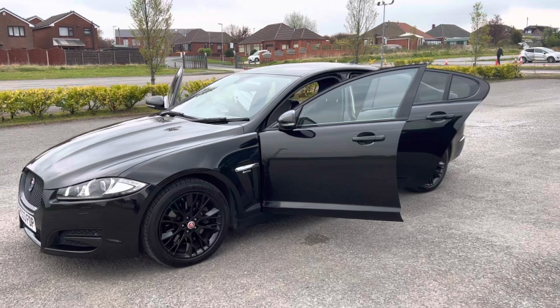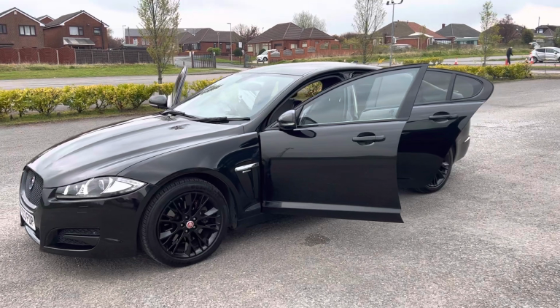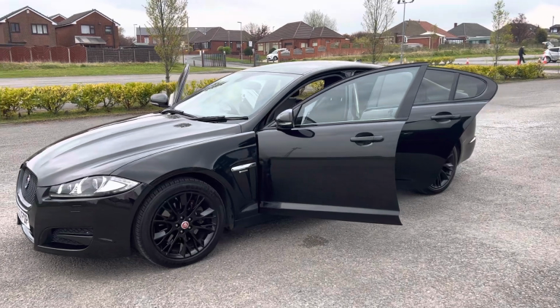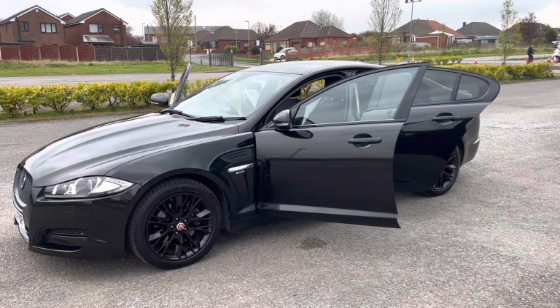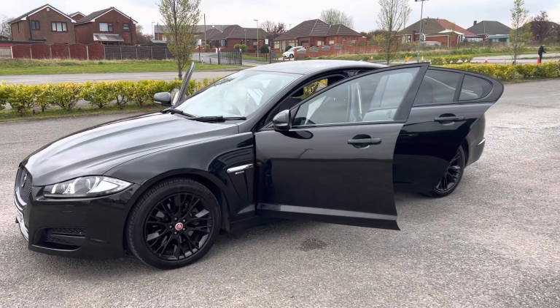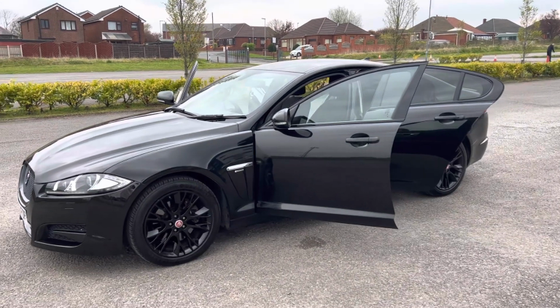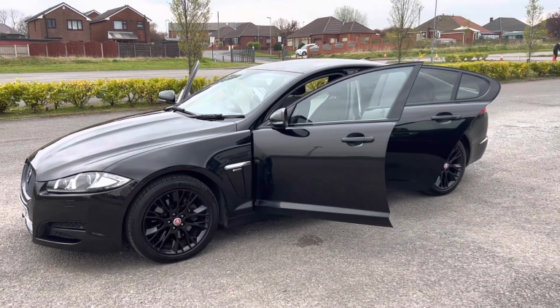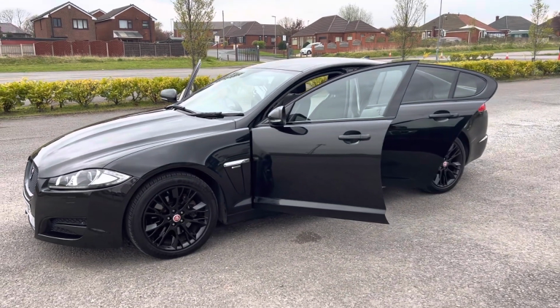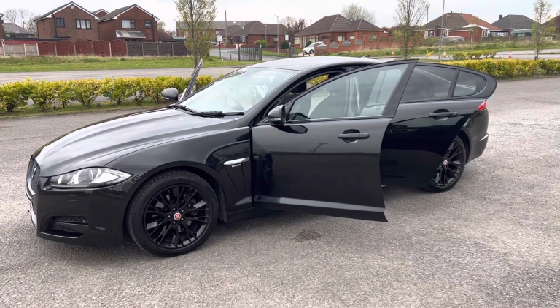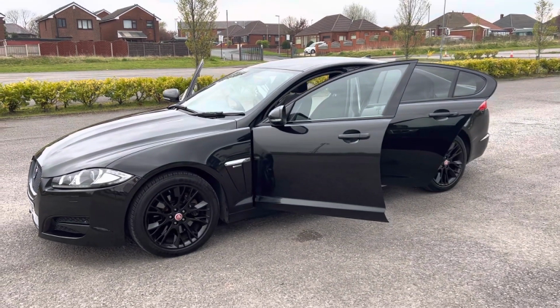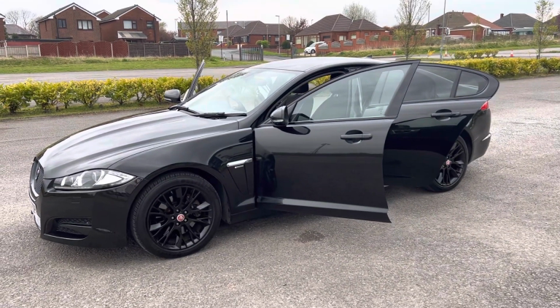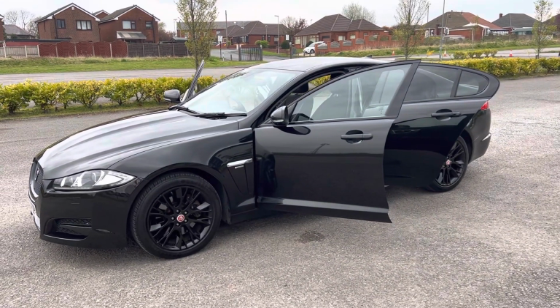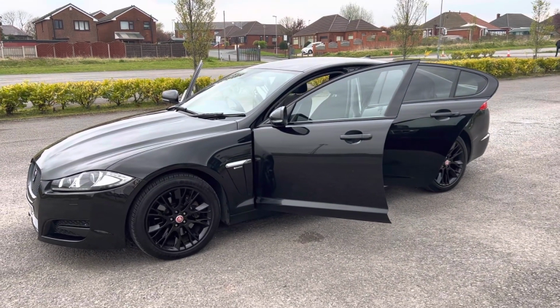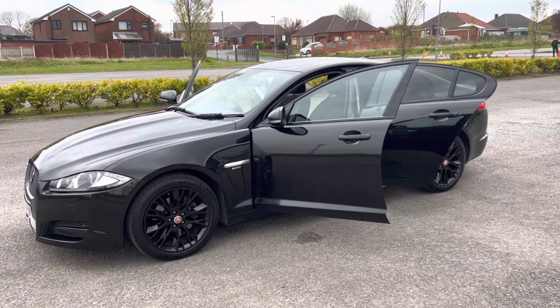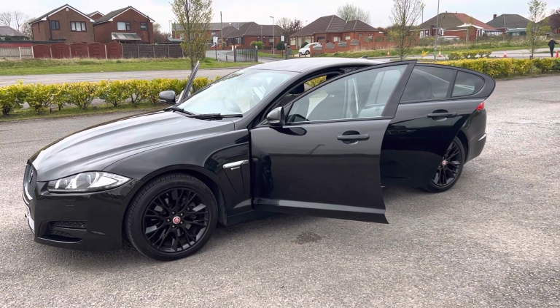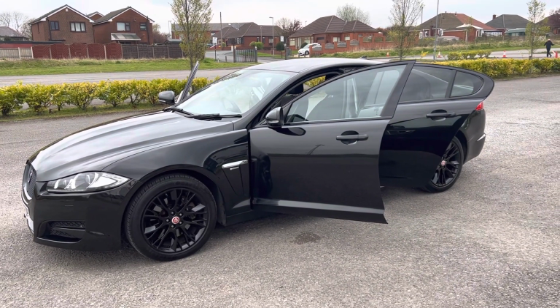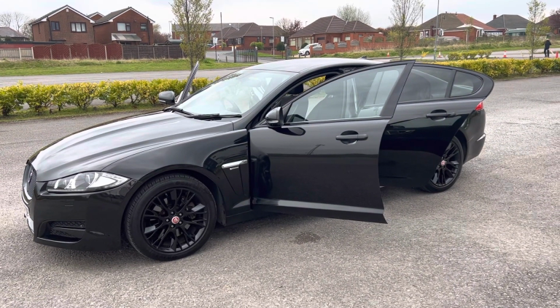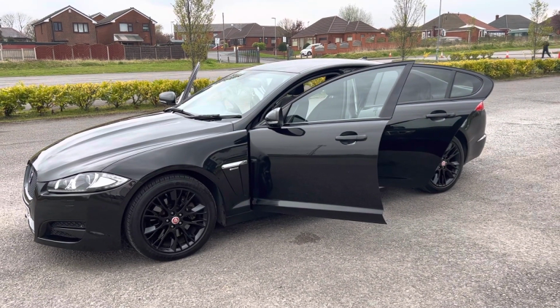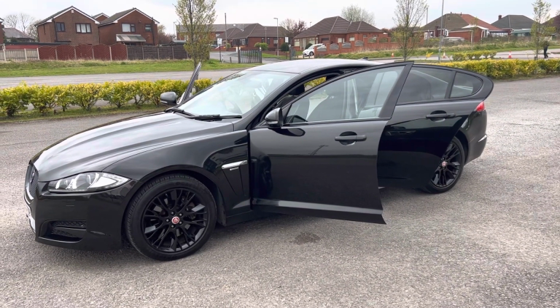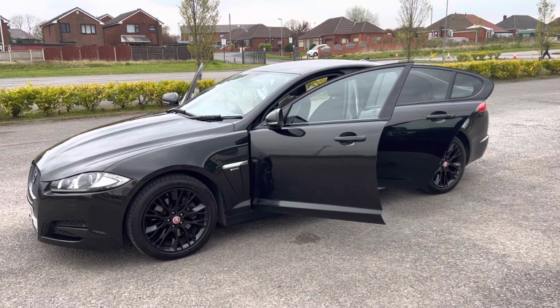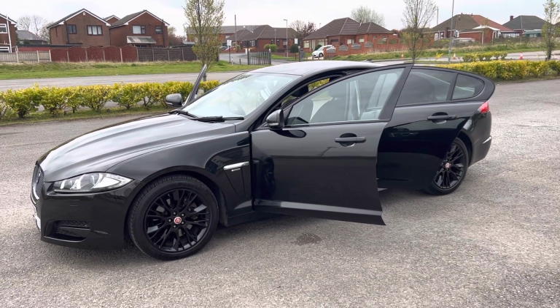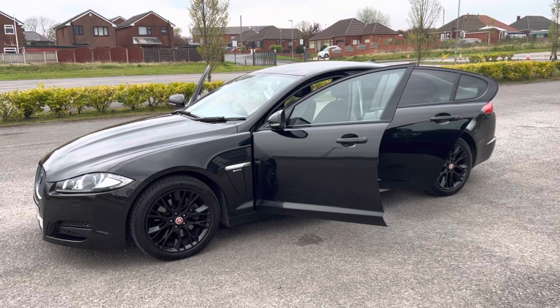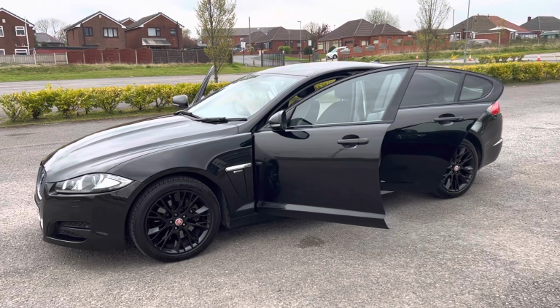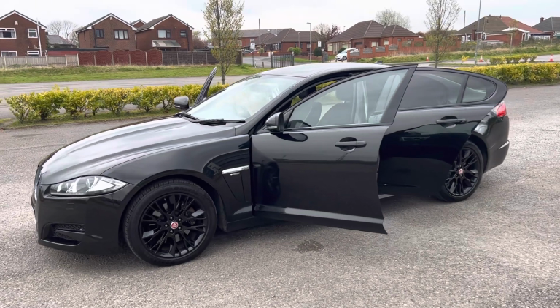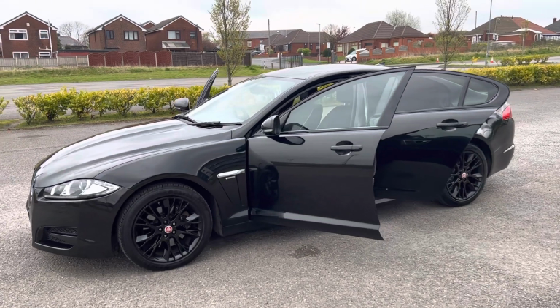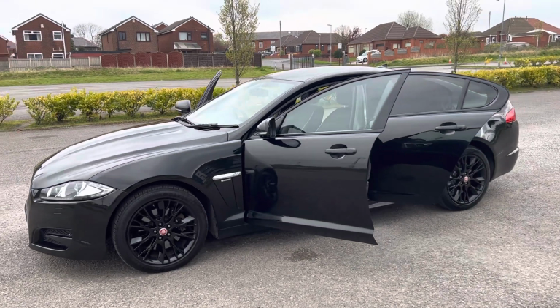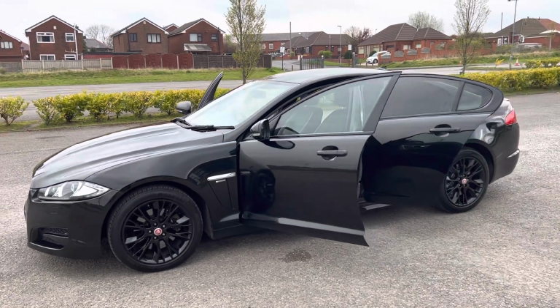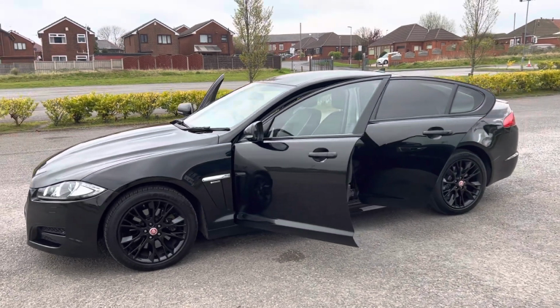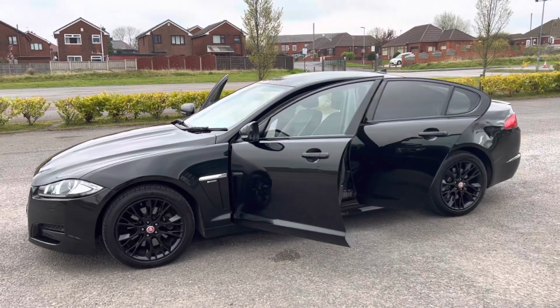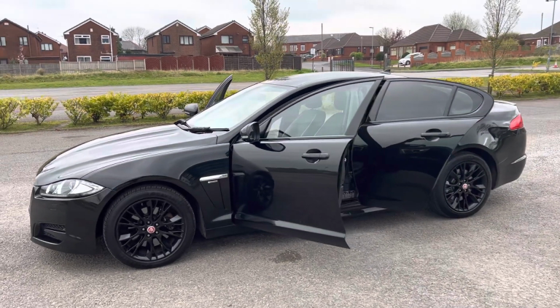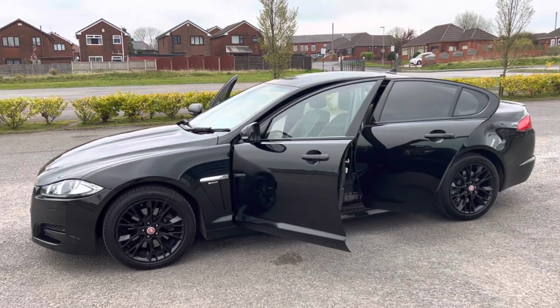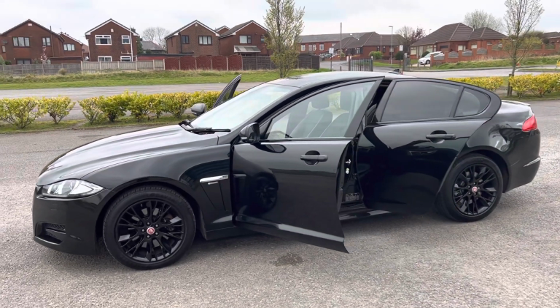Full service history. The timing belt was changed in 2020, about 30,000 miles ago.